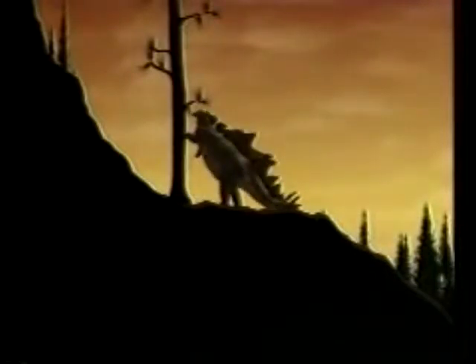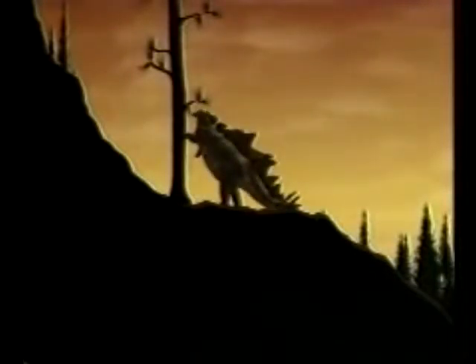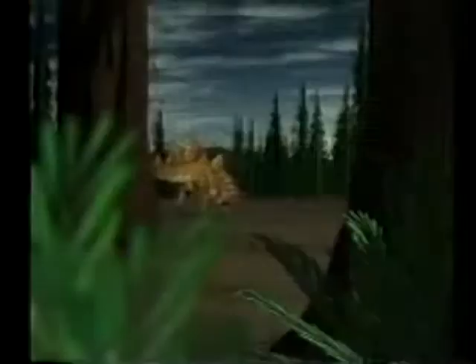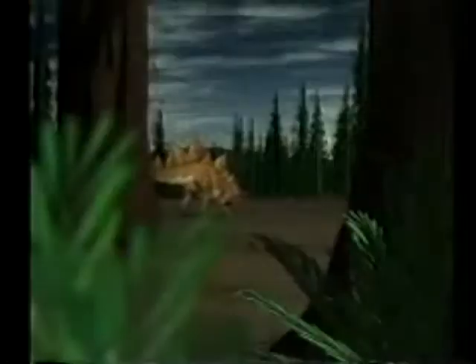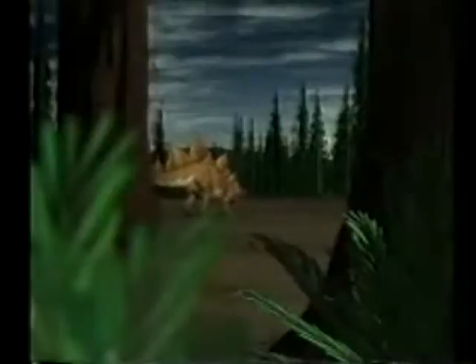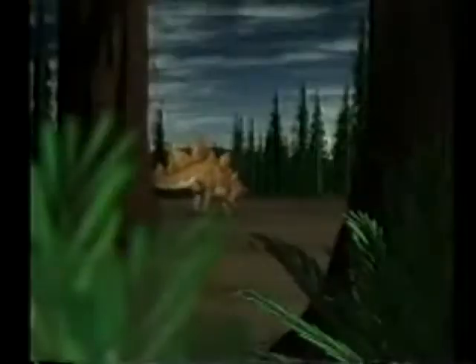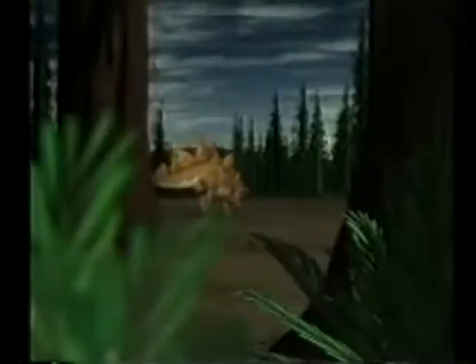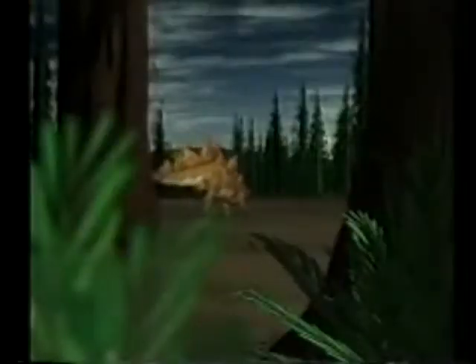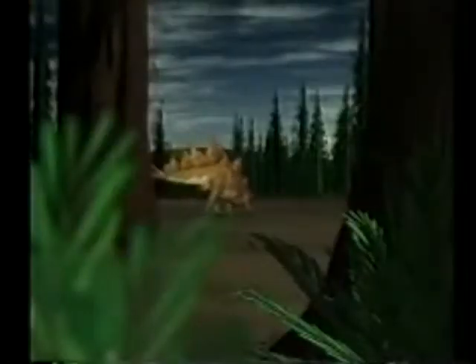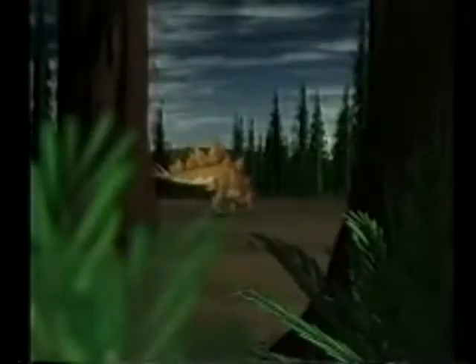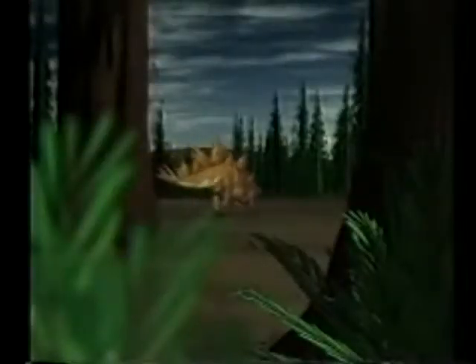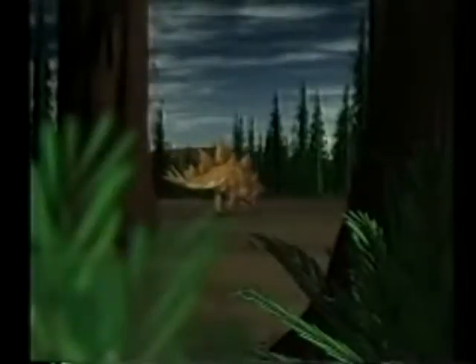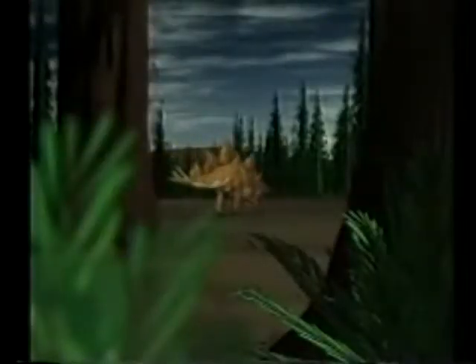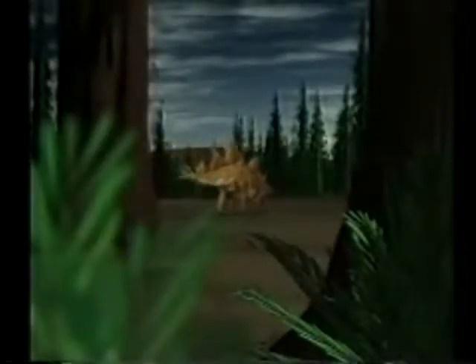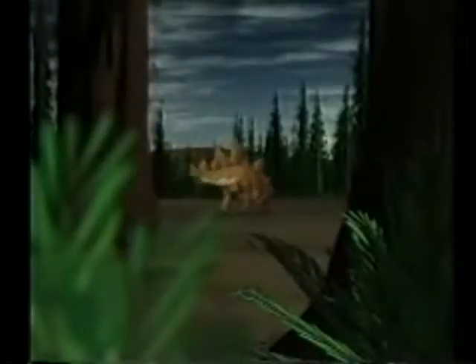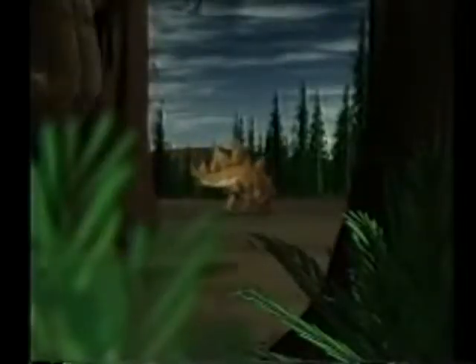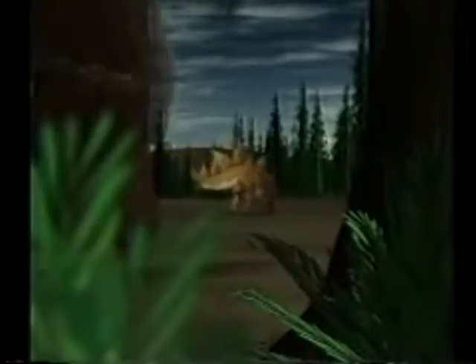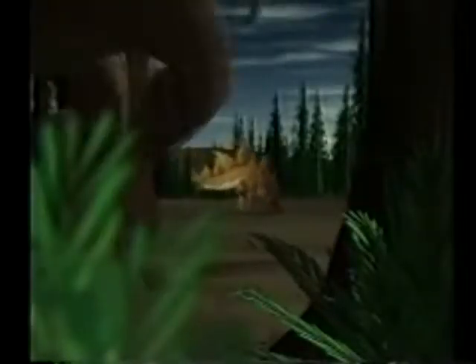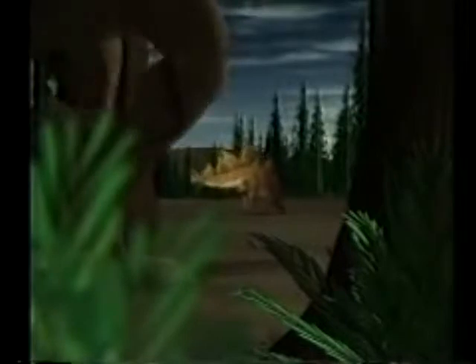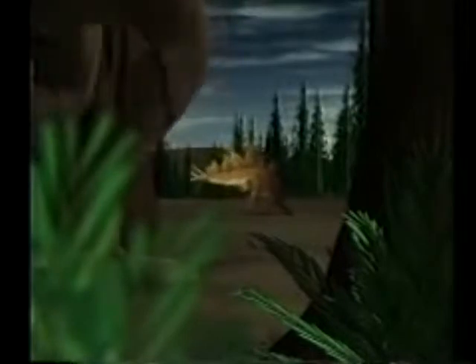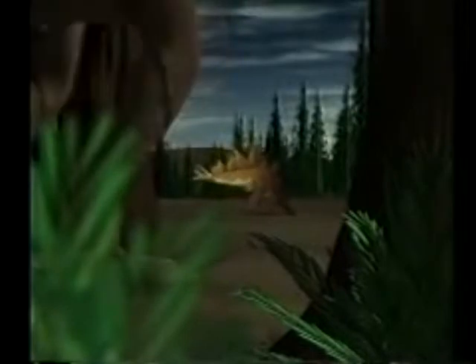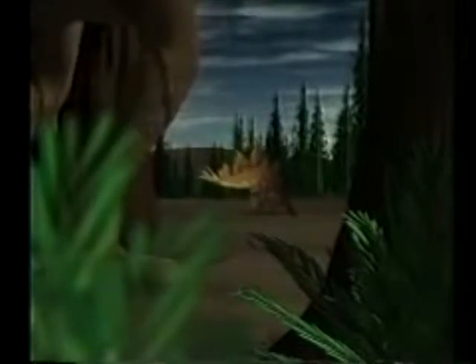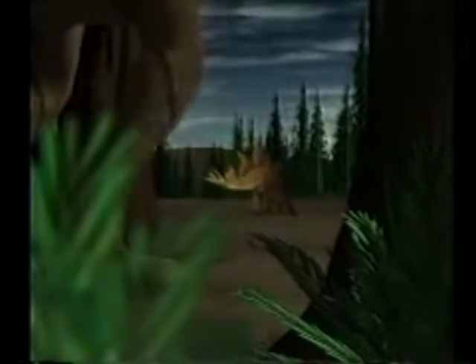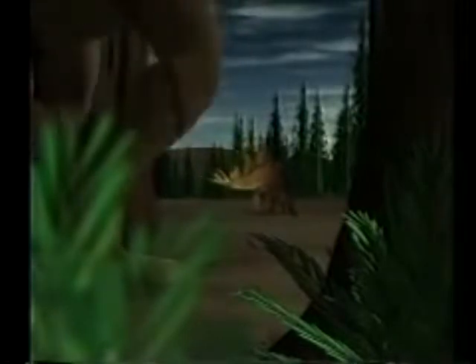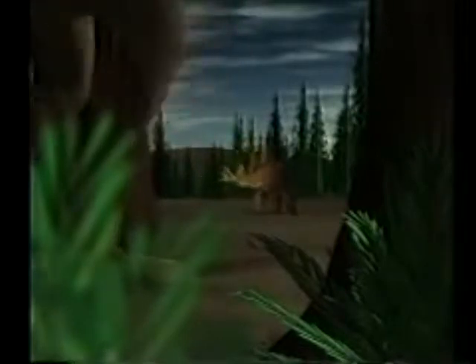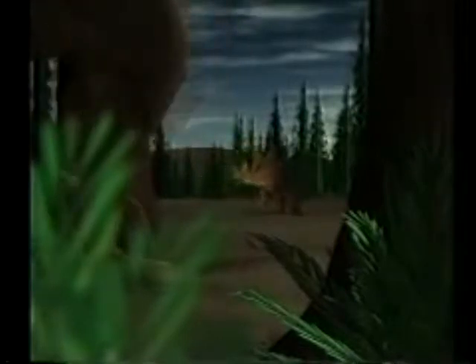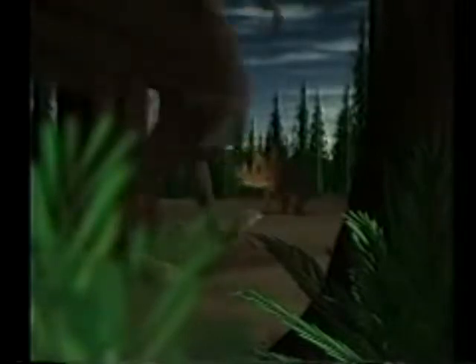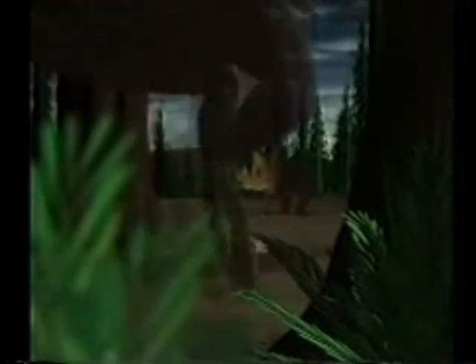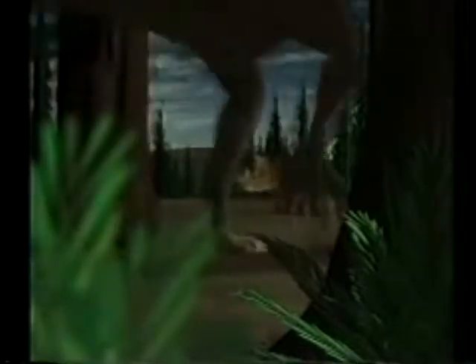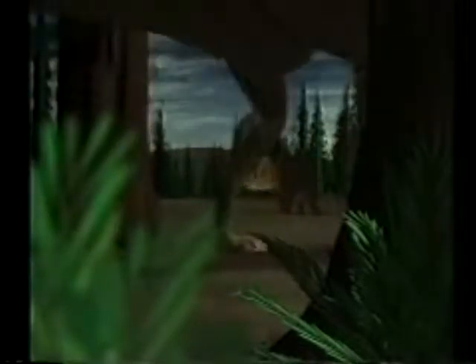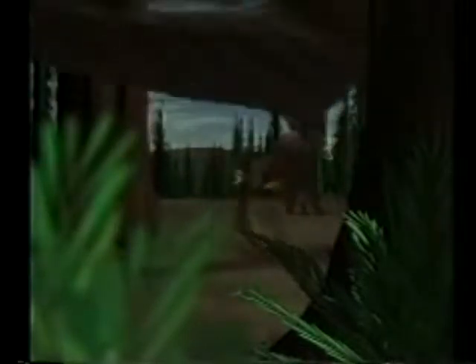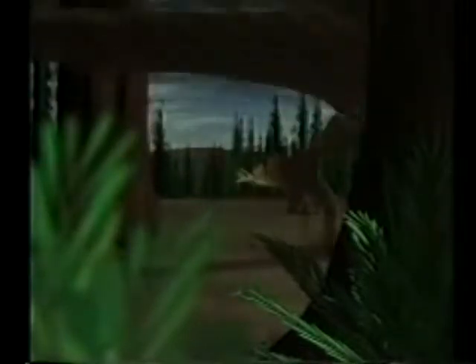If Stegosaurus should meet an enemy, its spiked tail had another powerful function: defense.